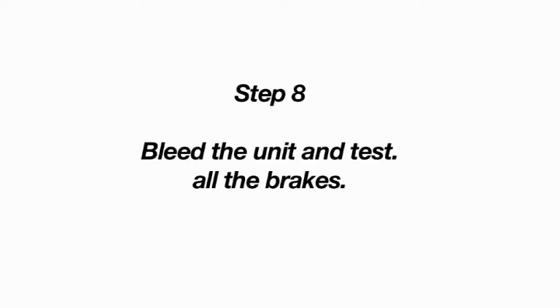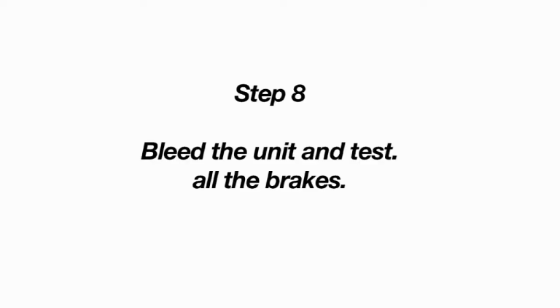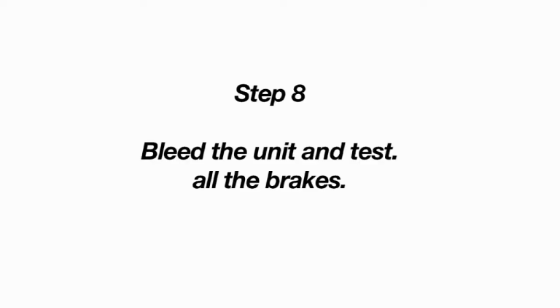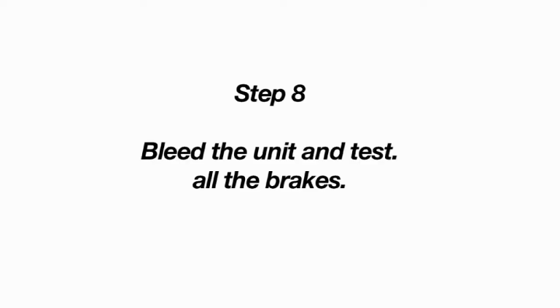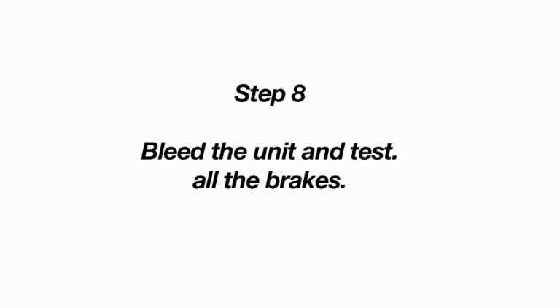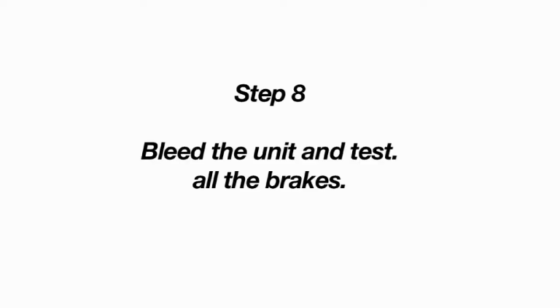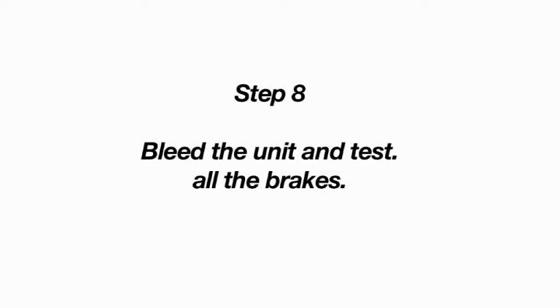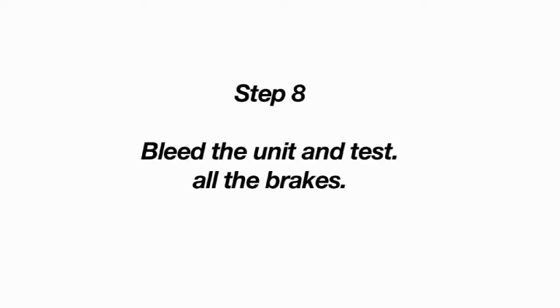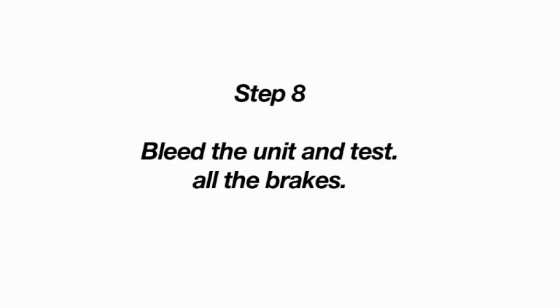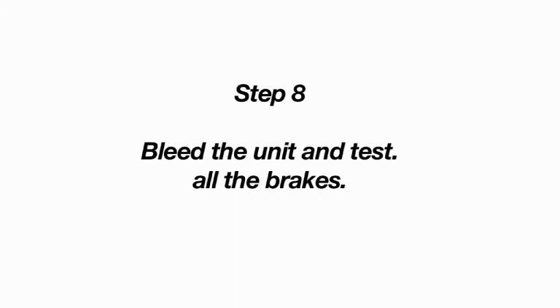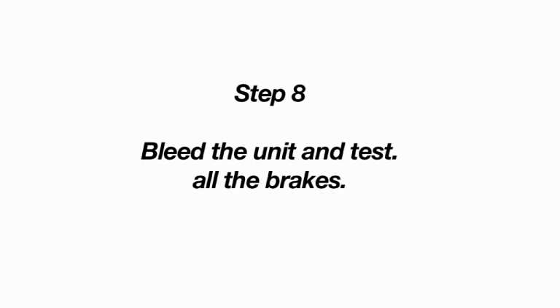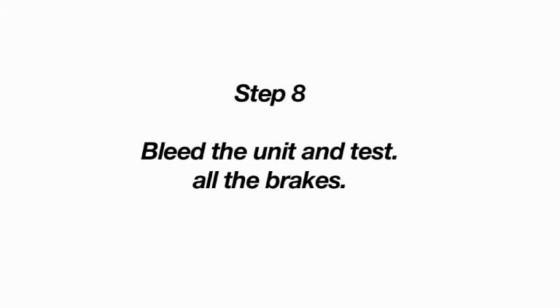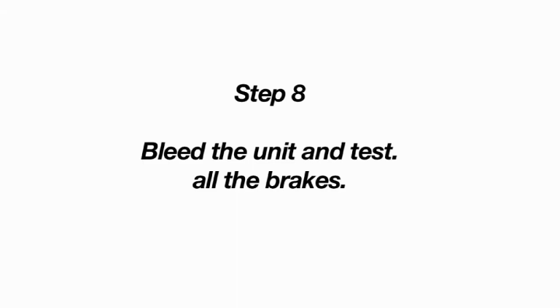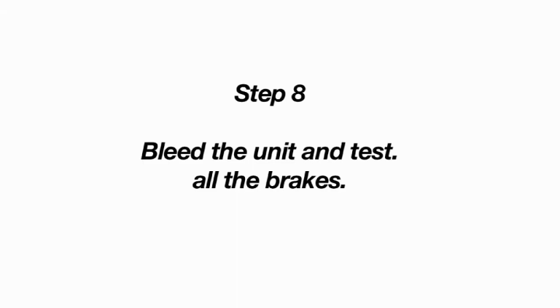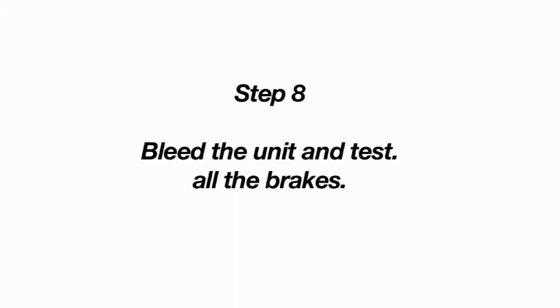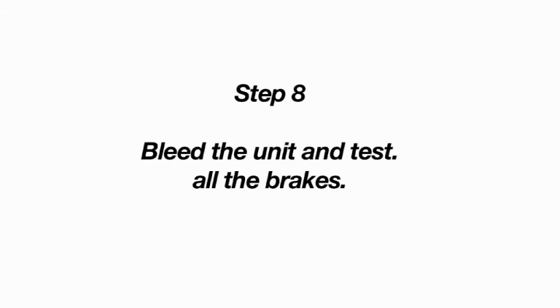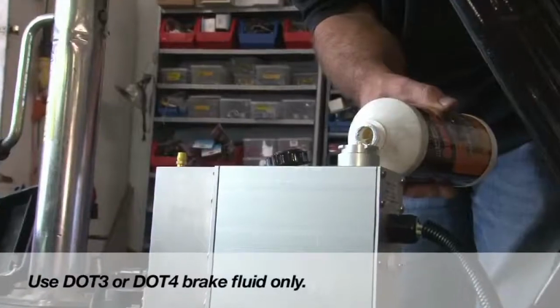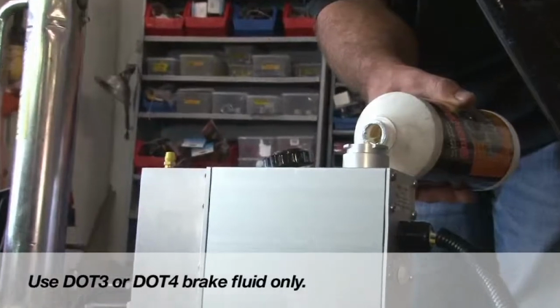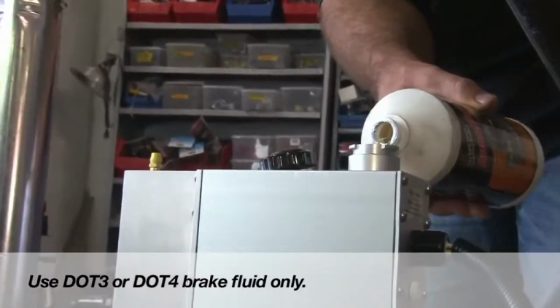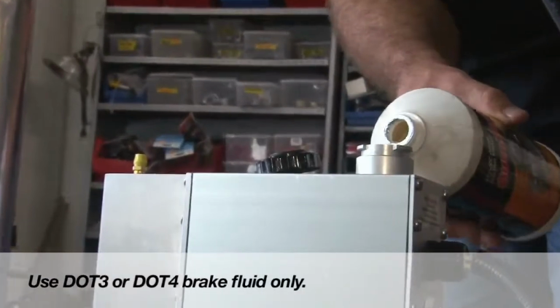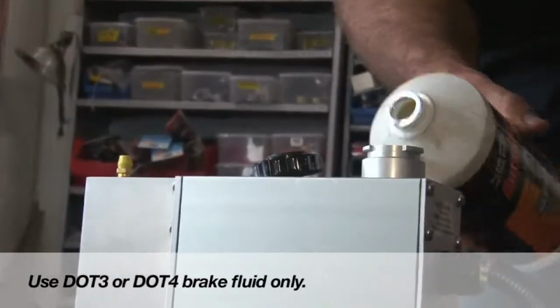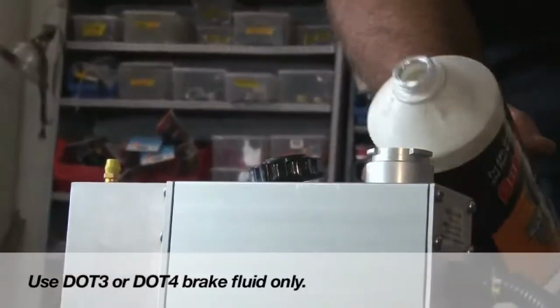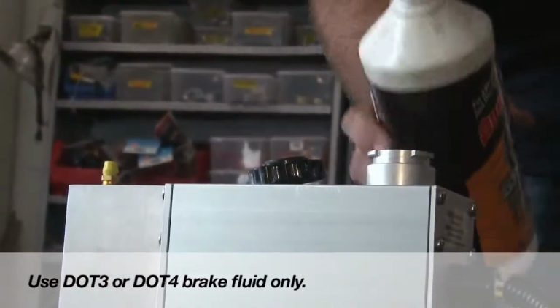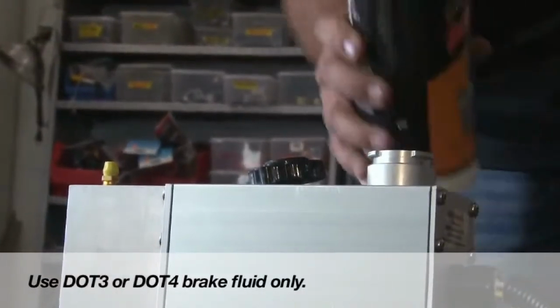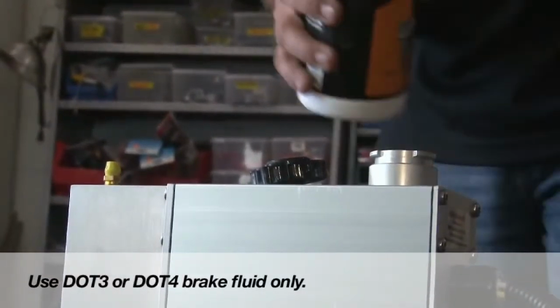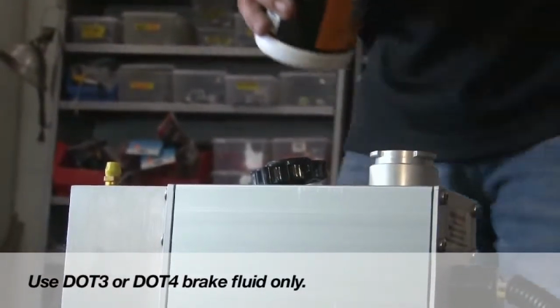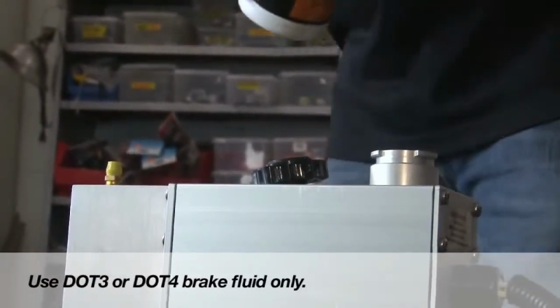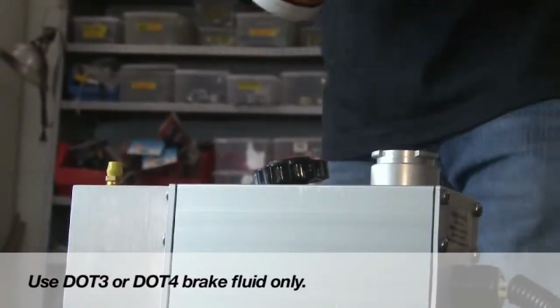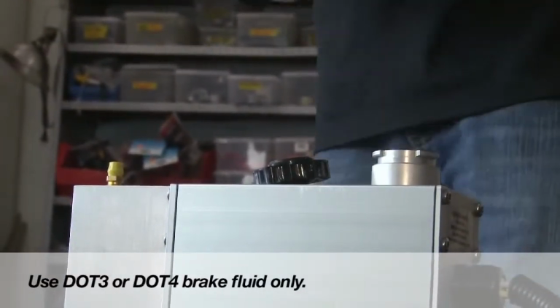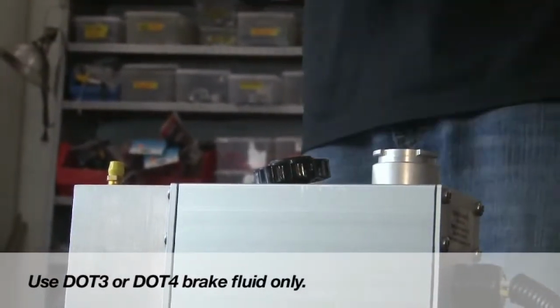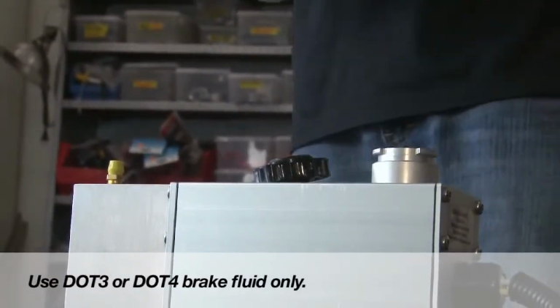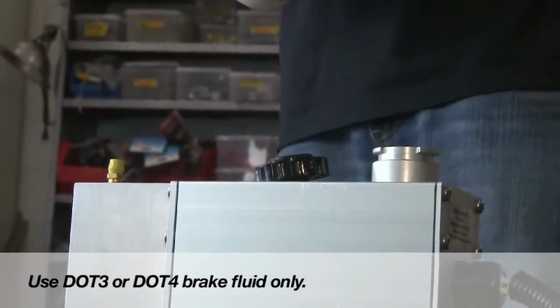Next, bleed the unit, then test. Use DOT 3 or DOT 4 brake fluid only.